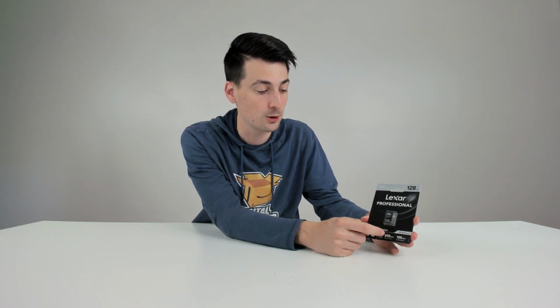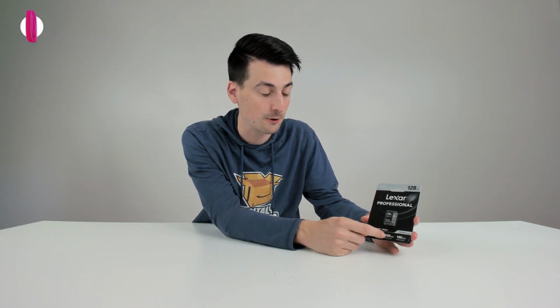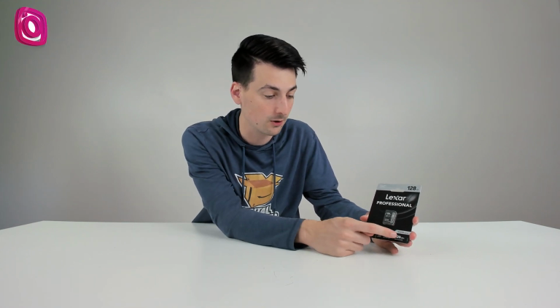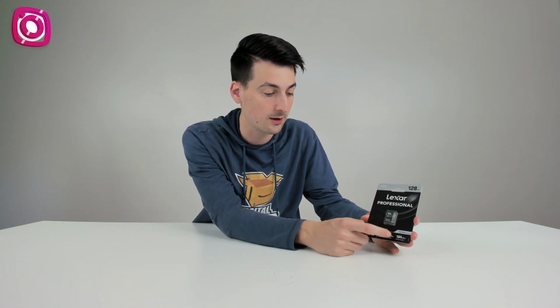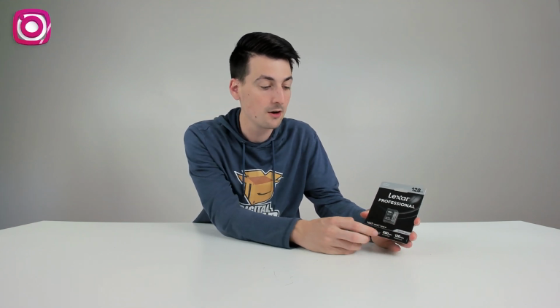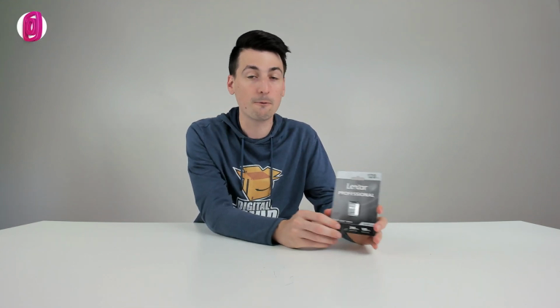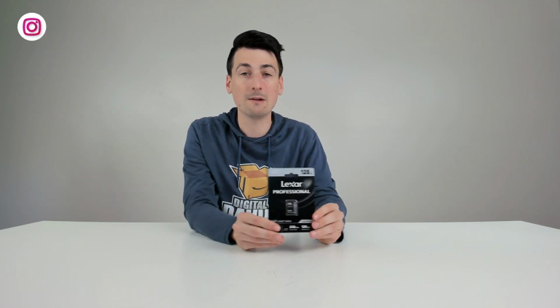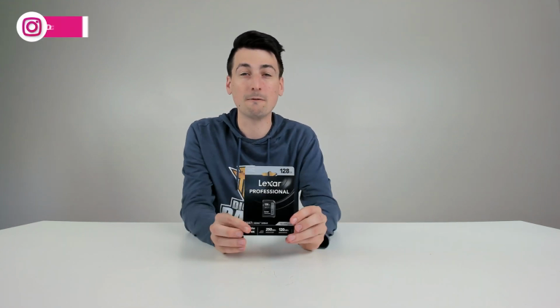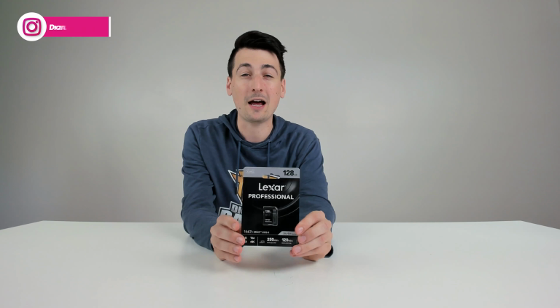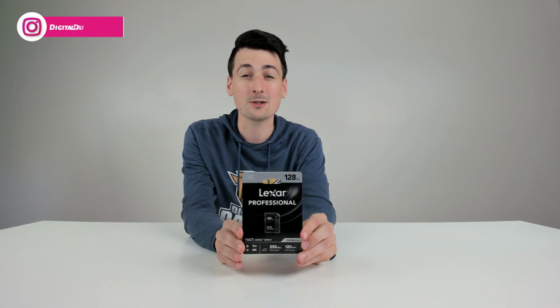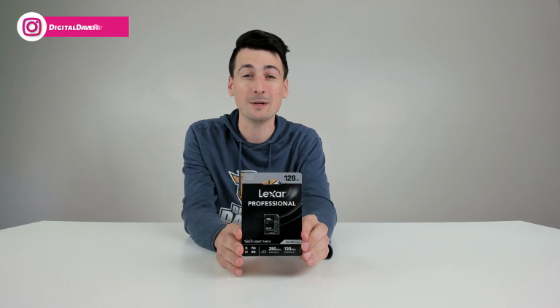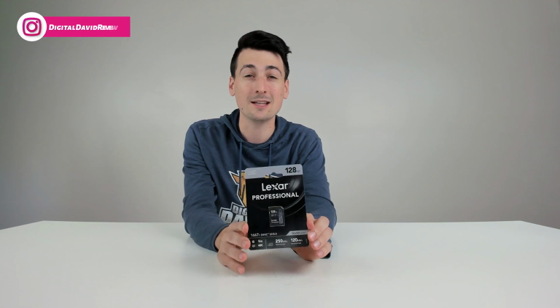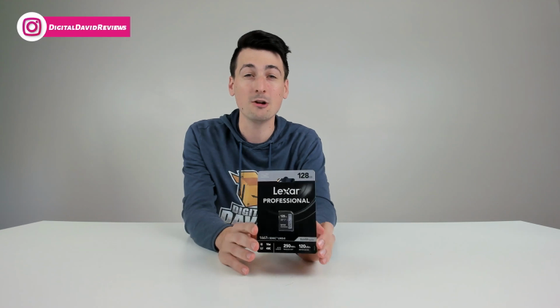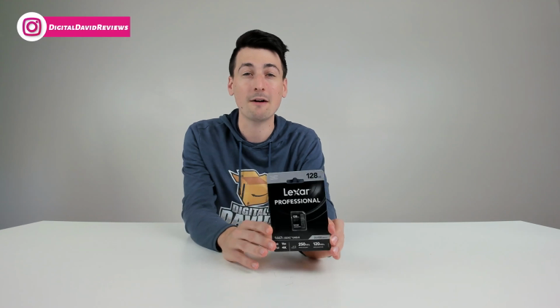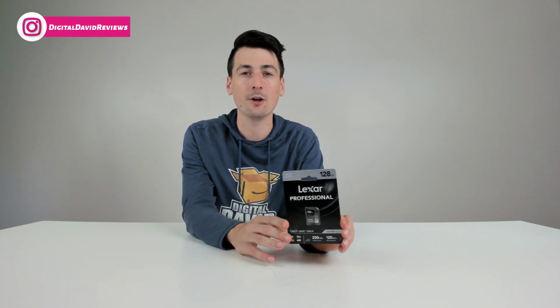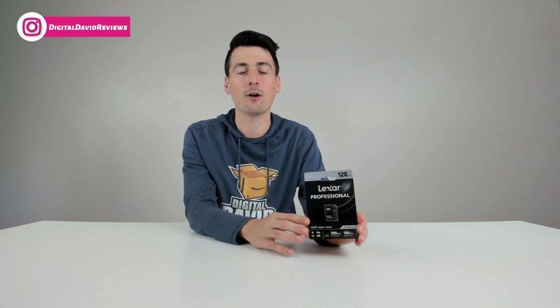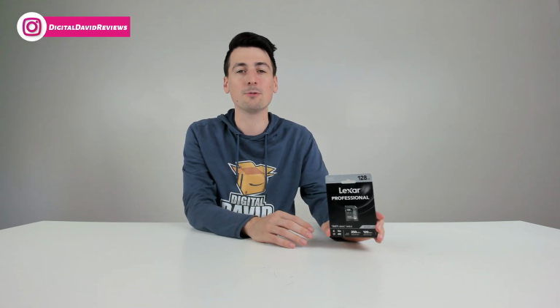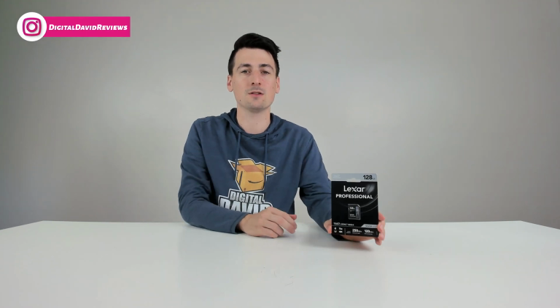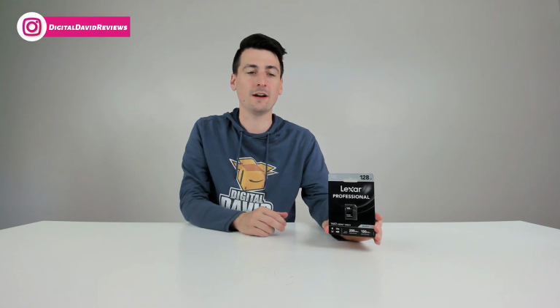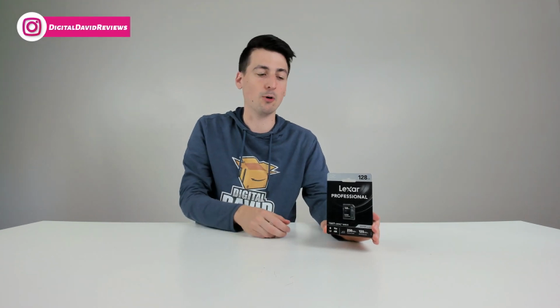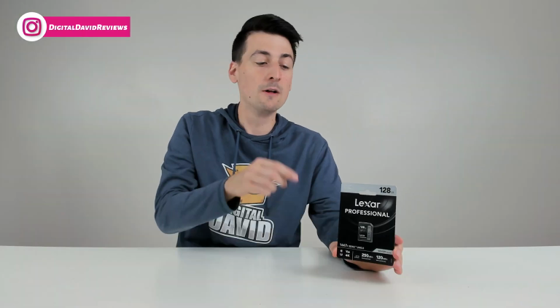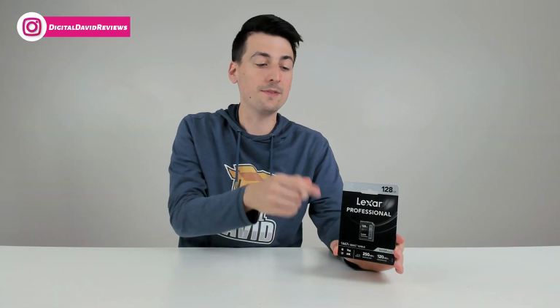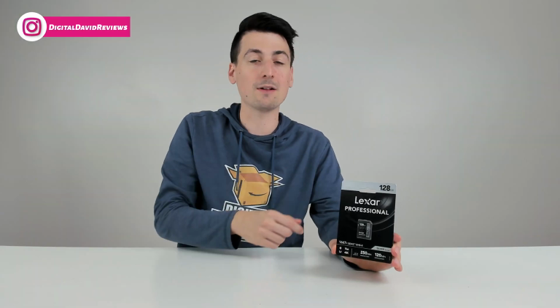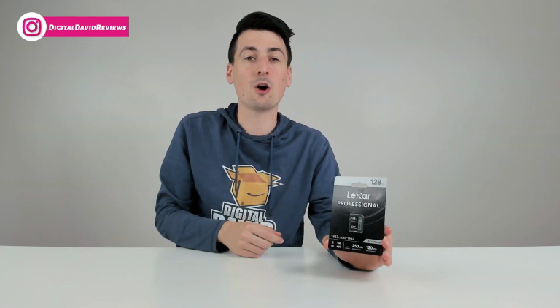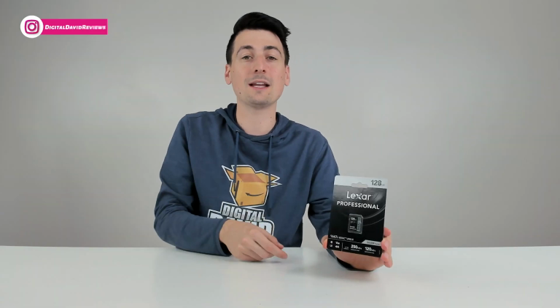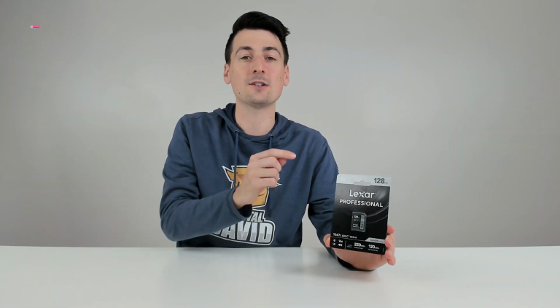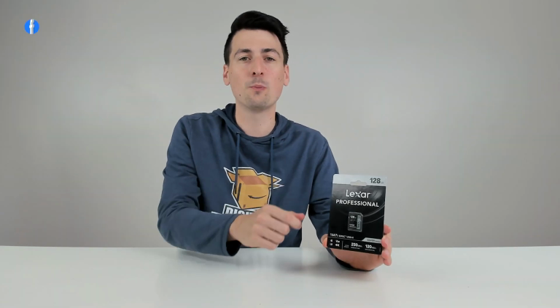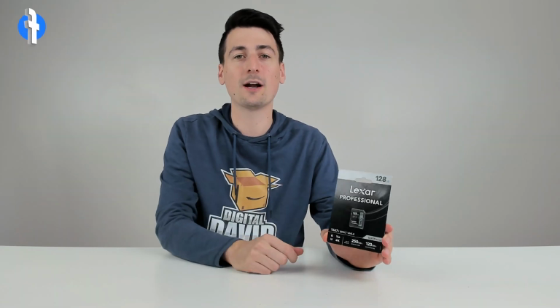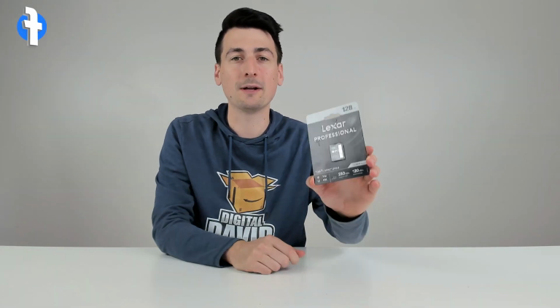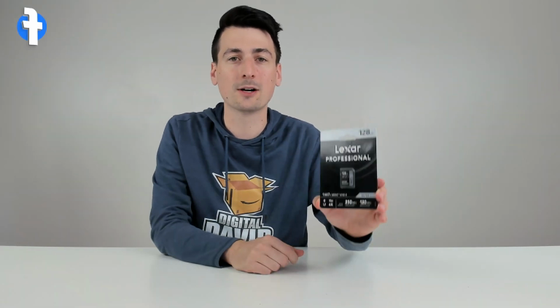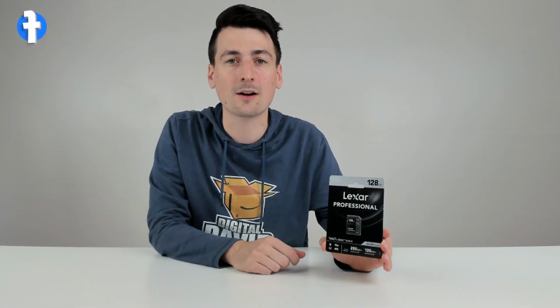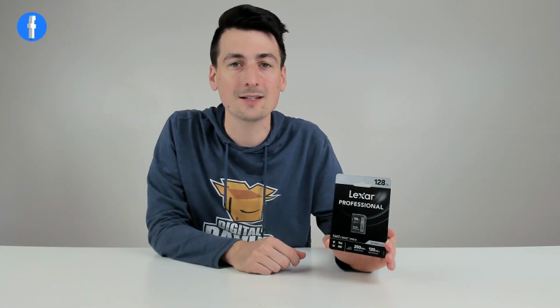Our write speeds are up to 120 megabytes per second. This is the Silver Series, so if you're looking for even faster speeds, they do have other options available. Now let's go ahead and open it up and look at the contents.